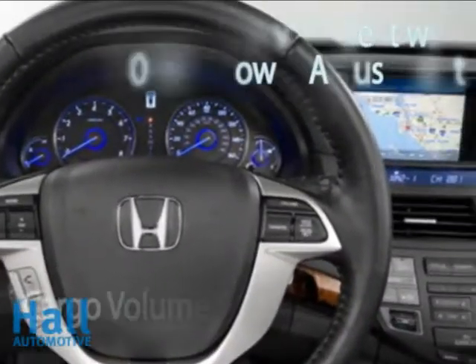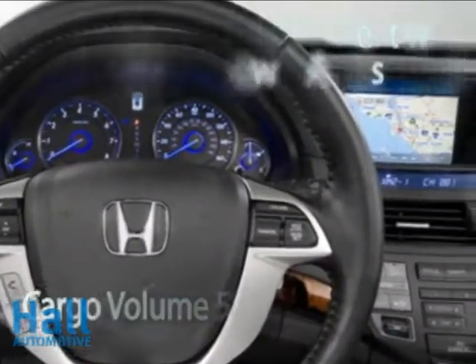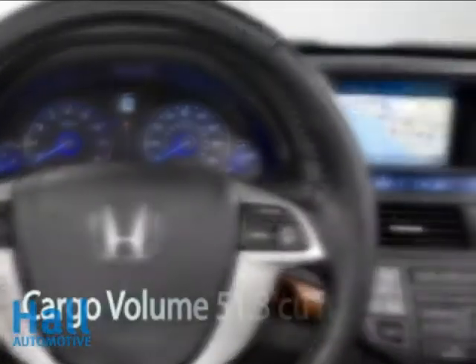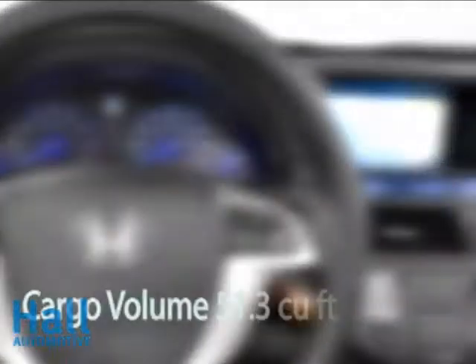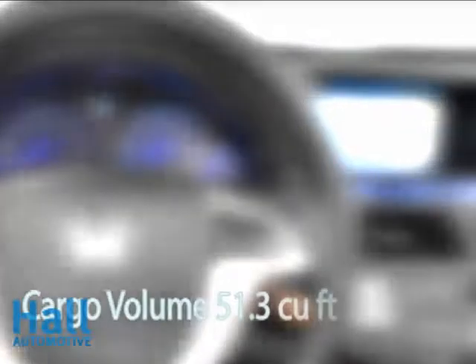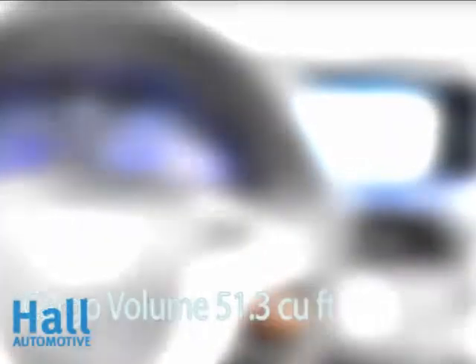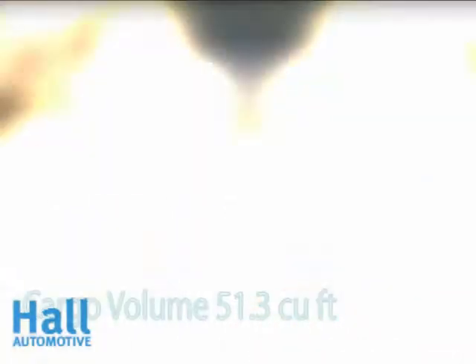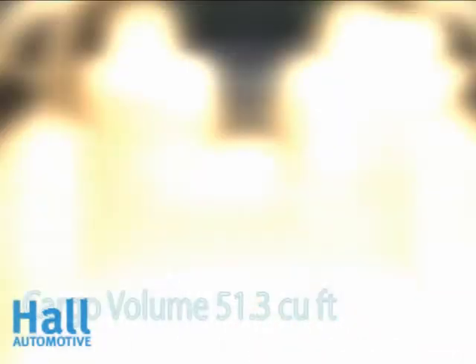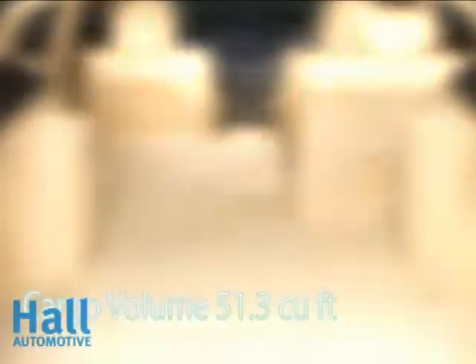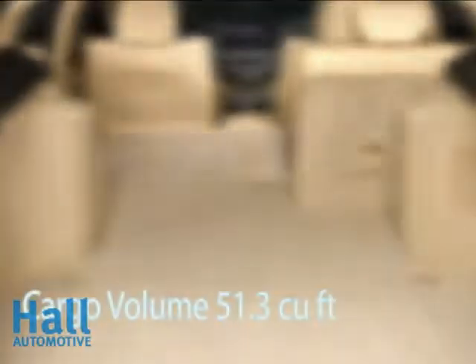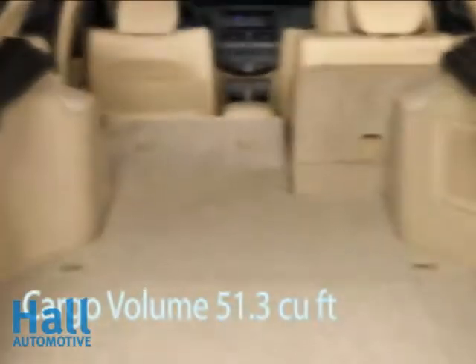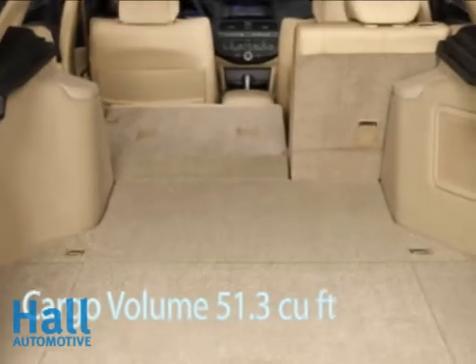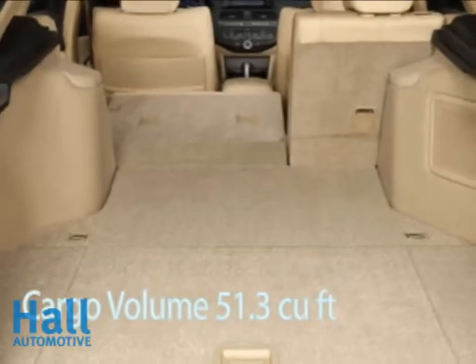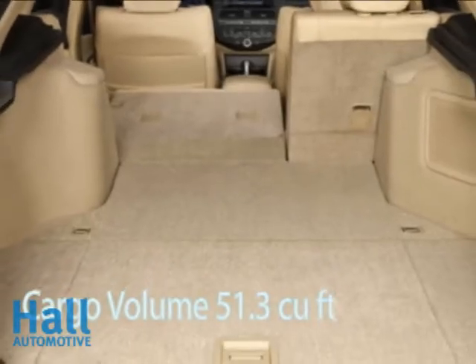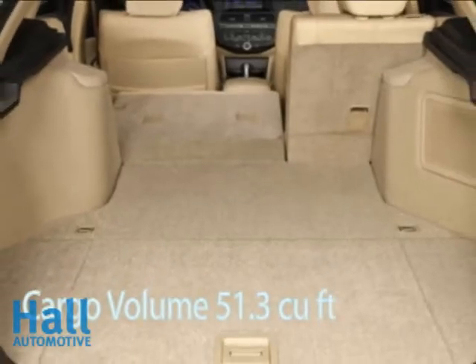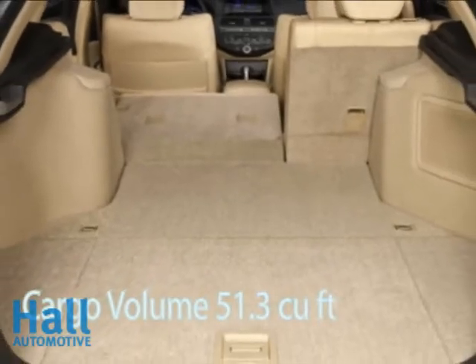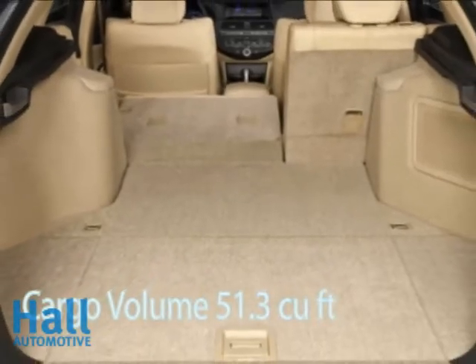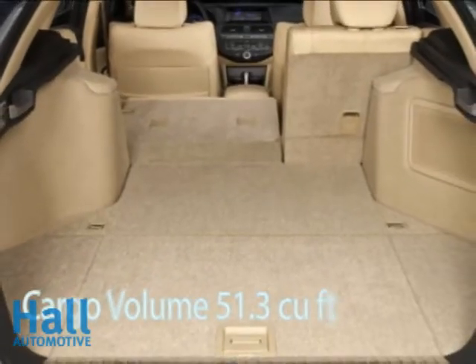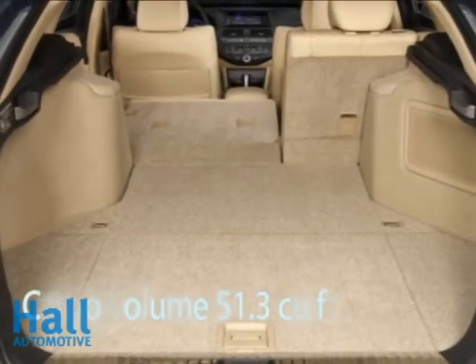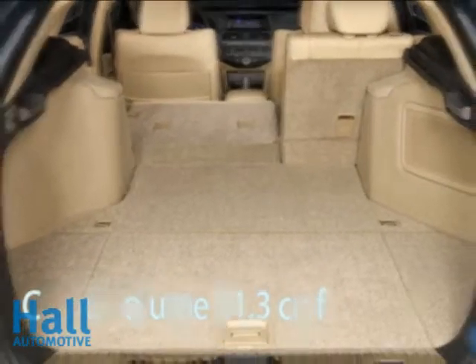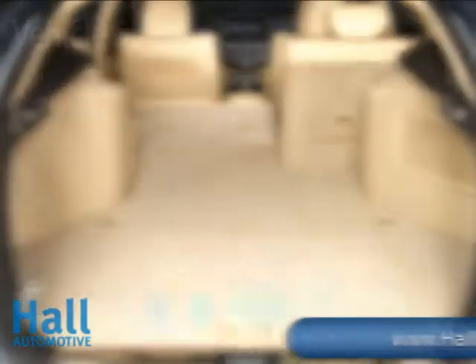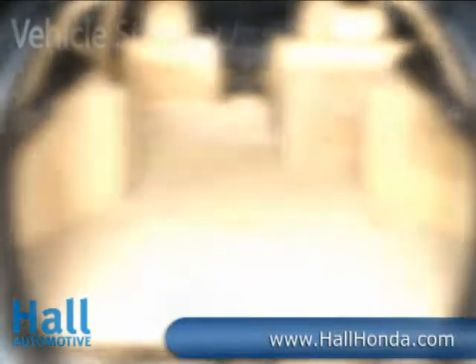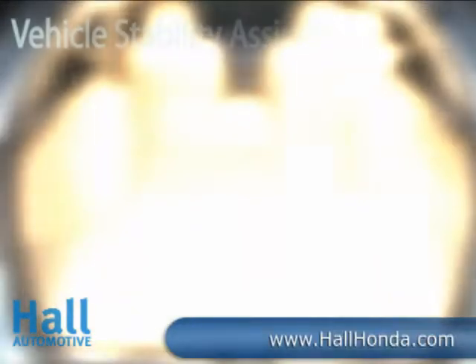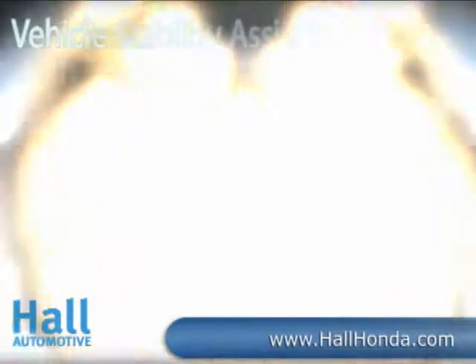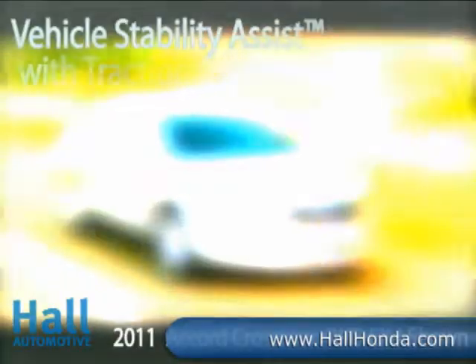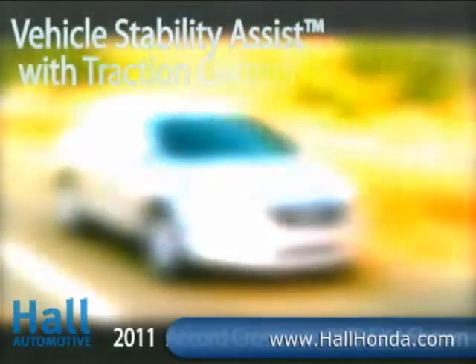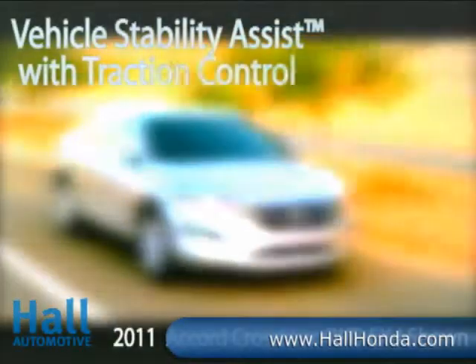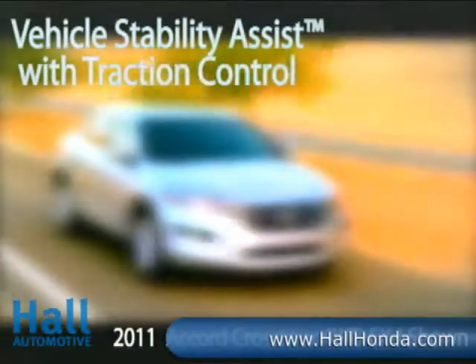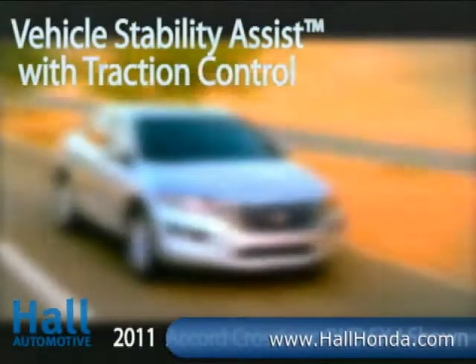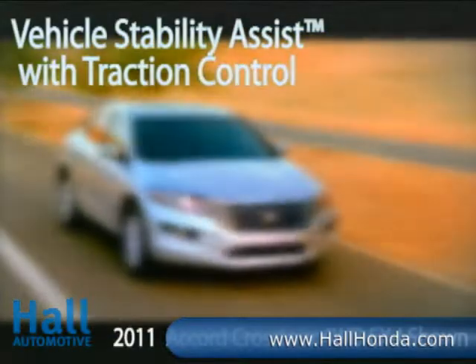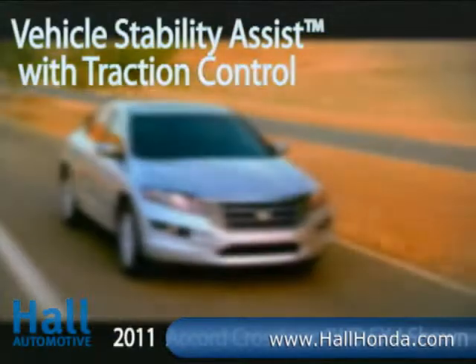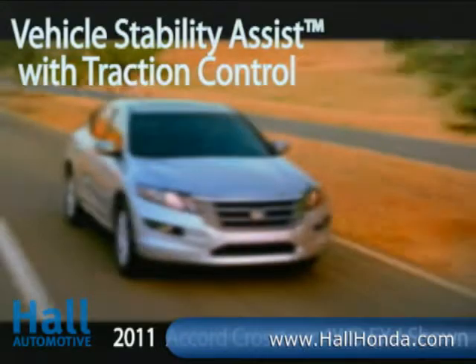Other options like Honda Satellite Navigation, Dual Zone Climate Control, and Bluetooth Hands-Free Link all enhance your drive.